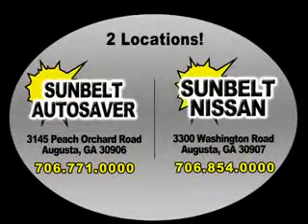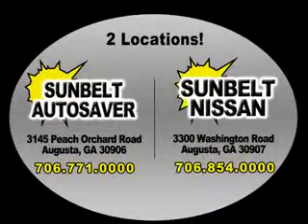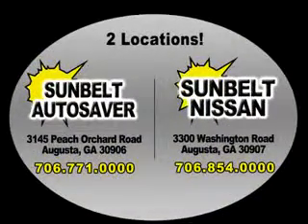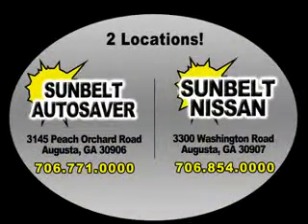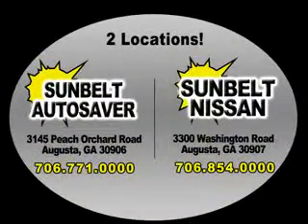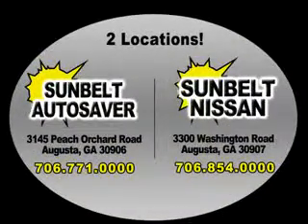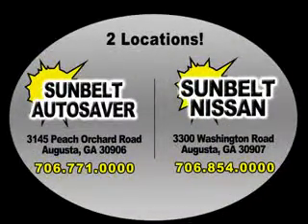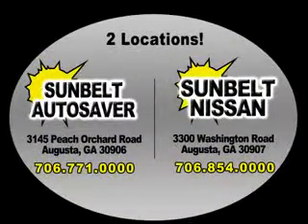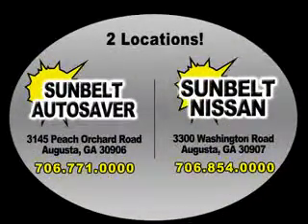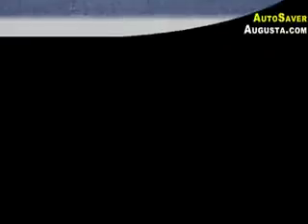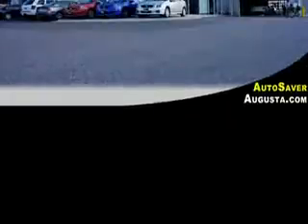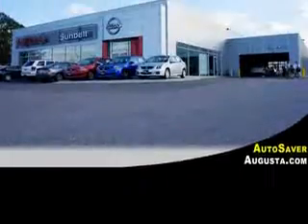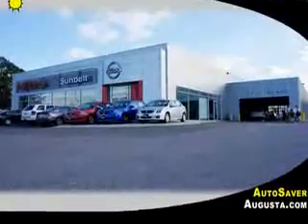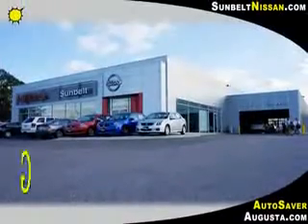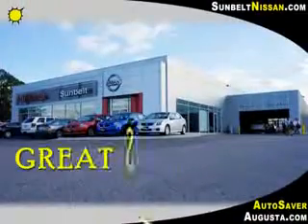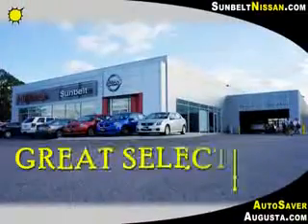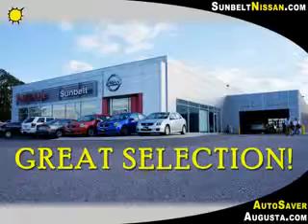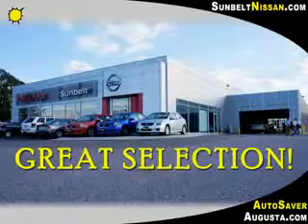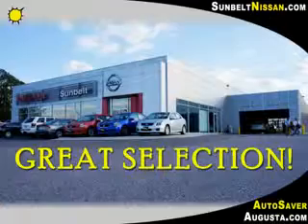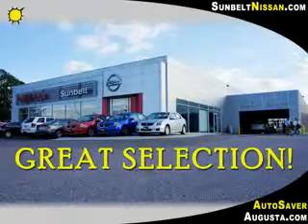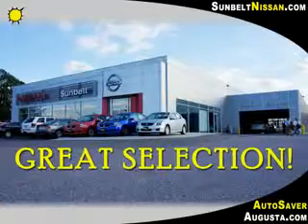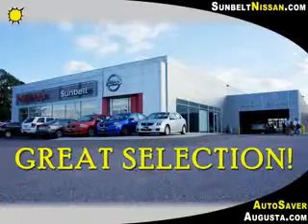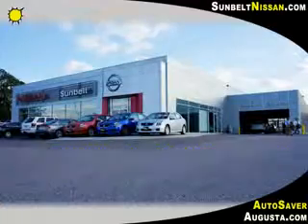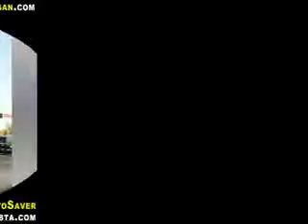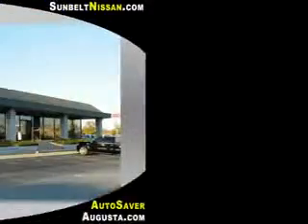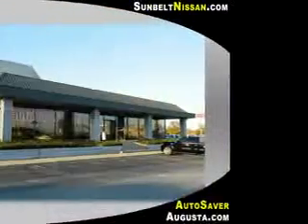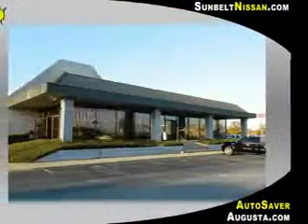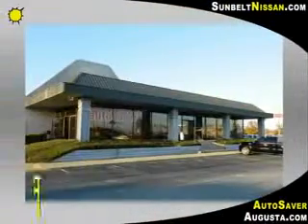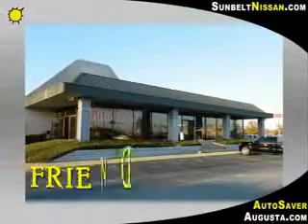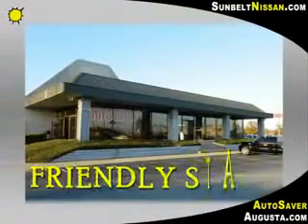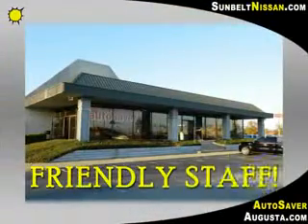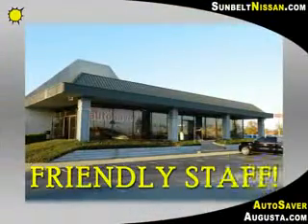Sunbelt Nissan and Sunbelt Autosaver have the best selection, value and programs to make your buying experience a pleasure, with two locations to serve you.